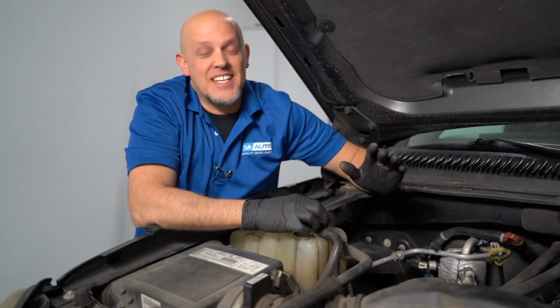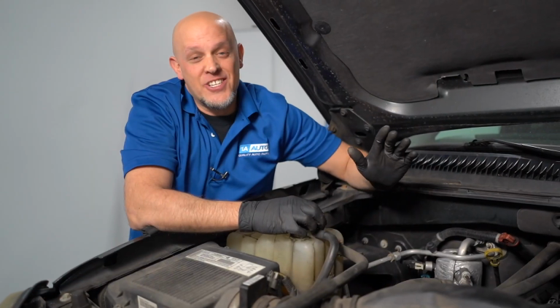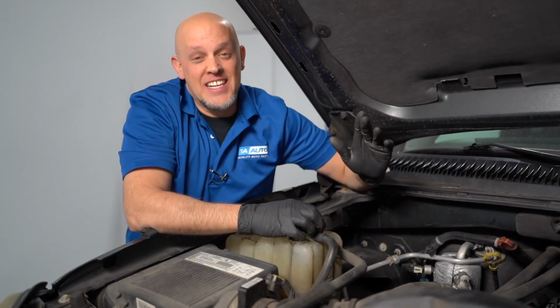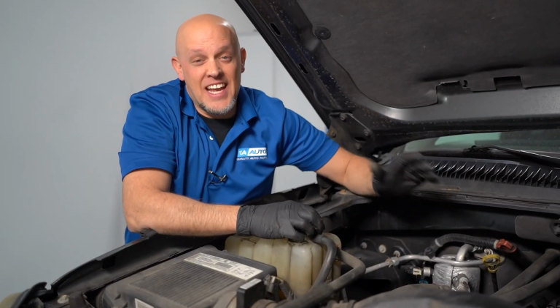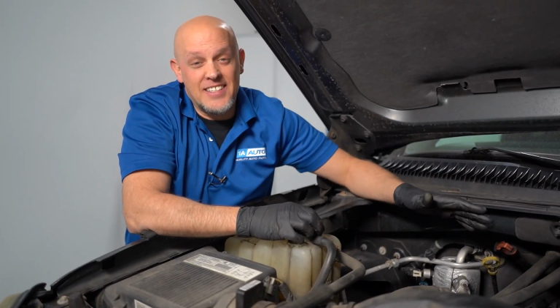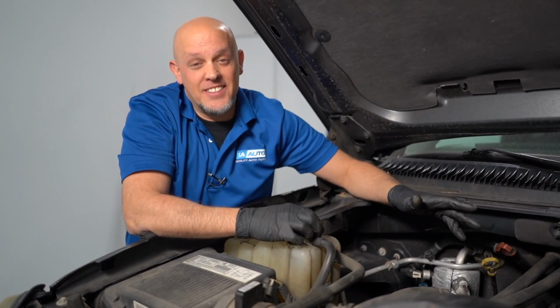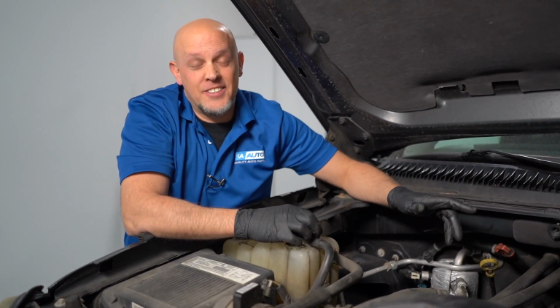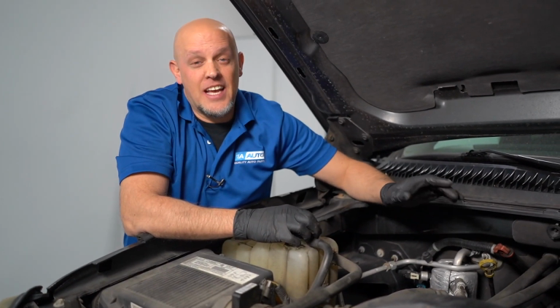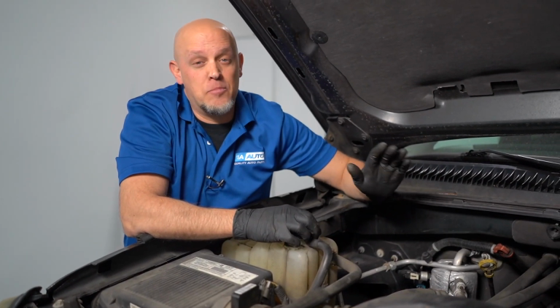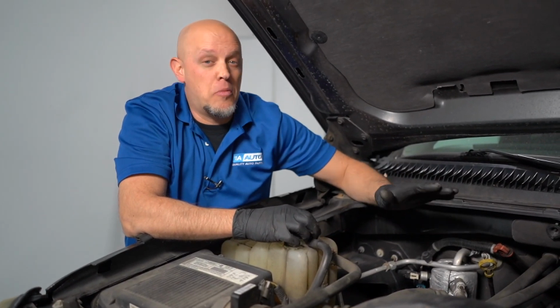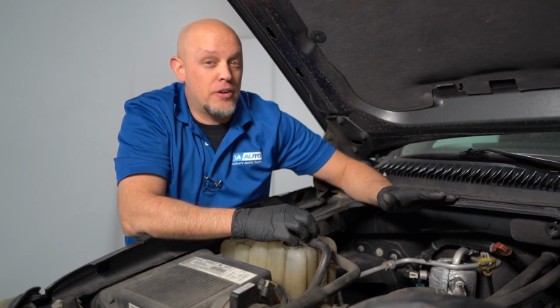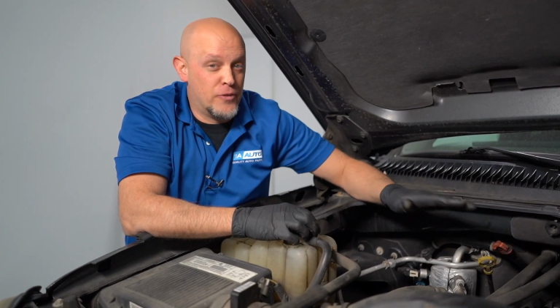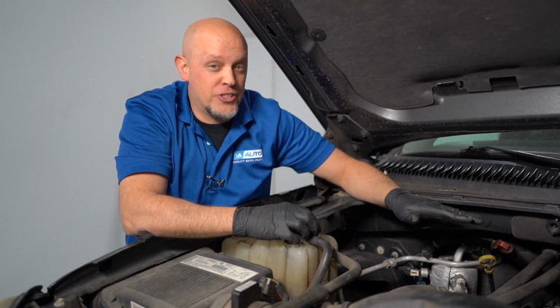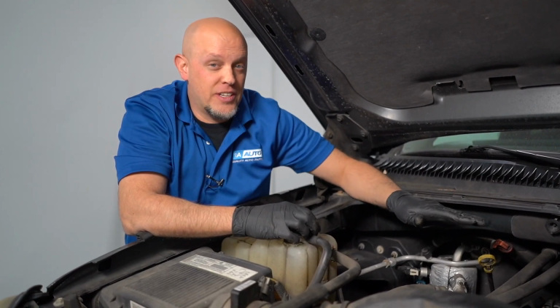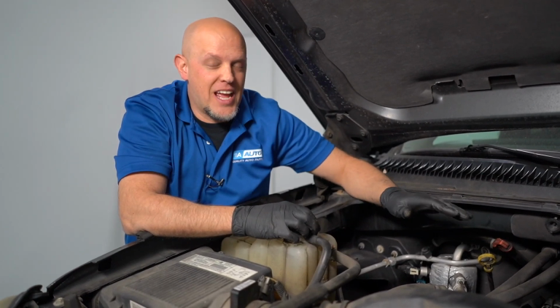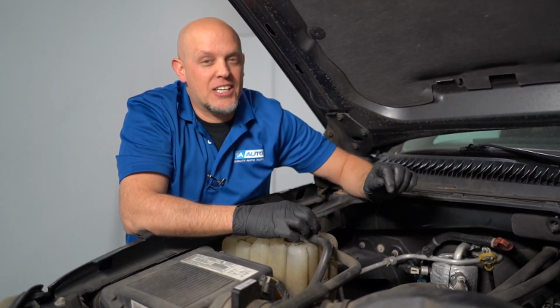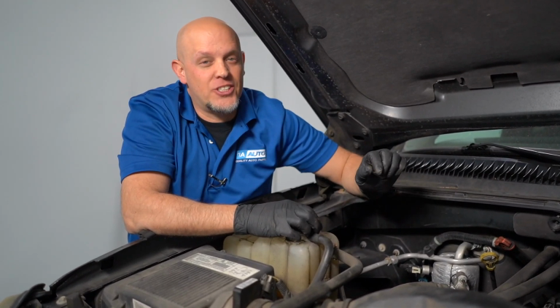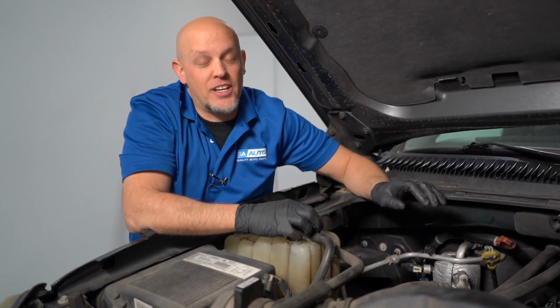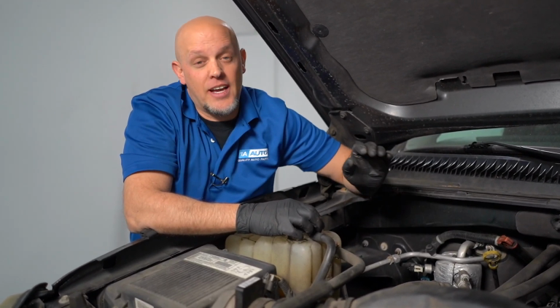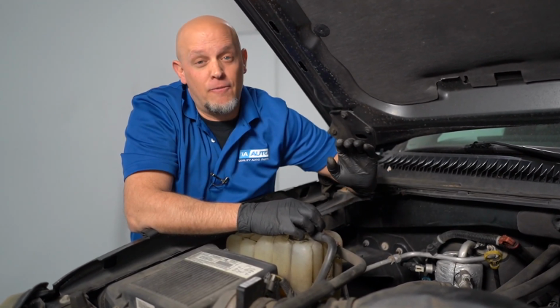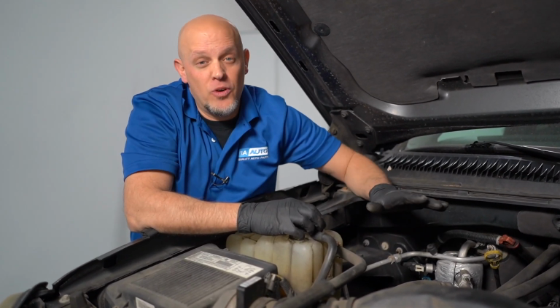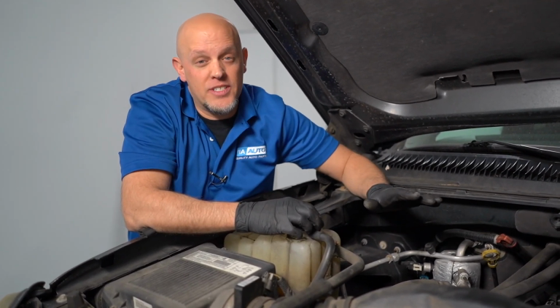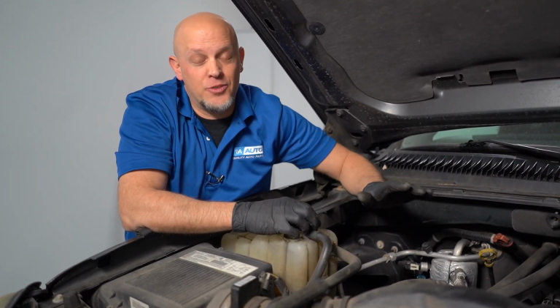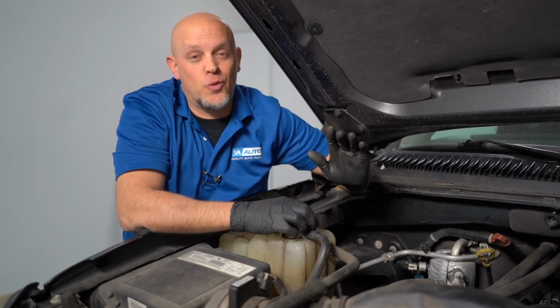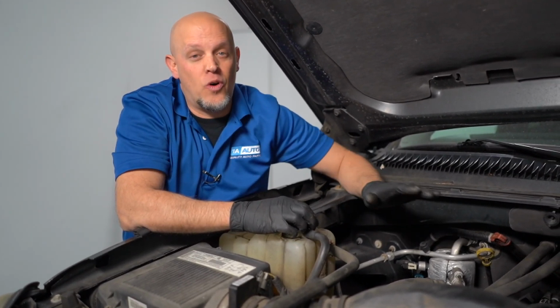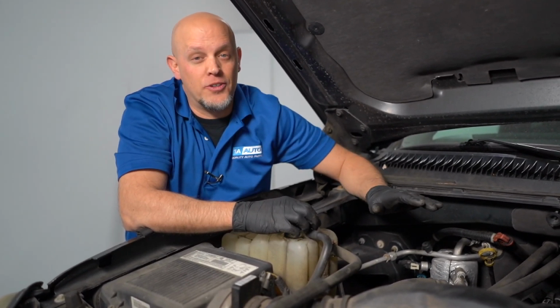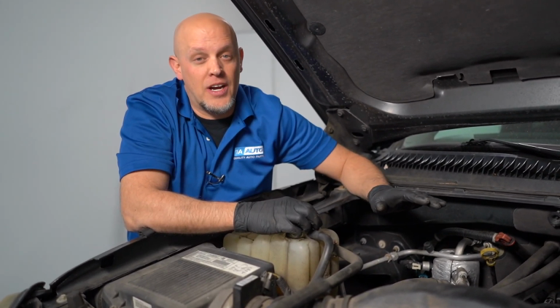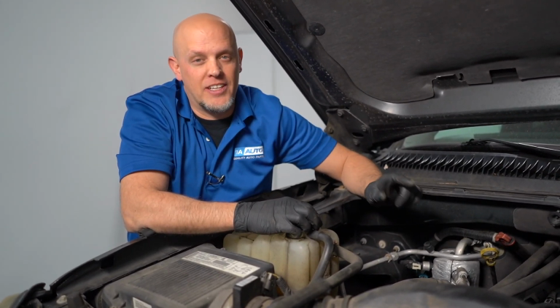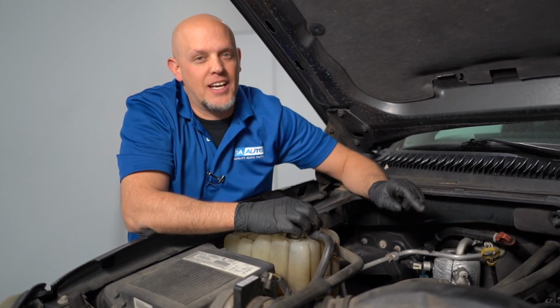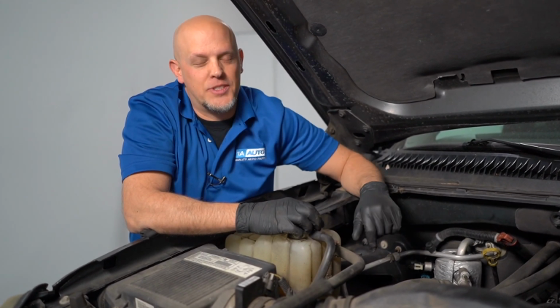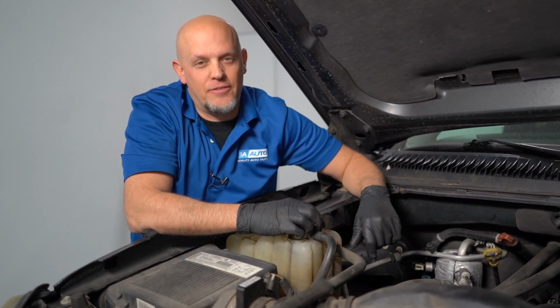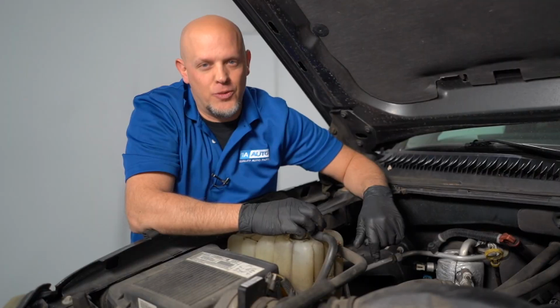This engine has eight cylinders, and more modern versions of it actually shut down four cylinders while you're driving to help save fuel.